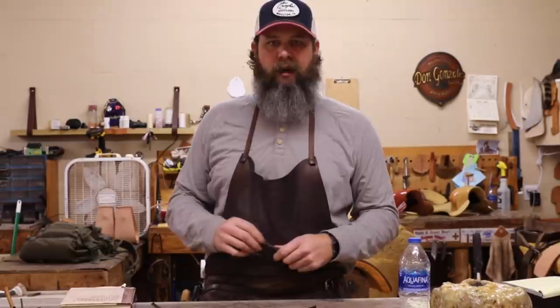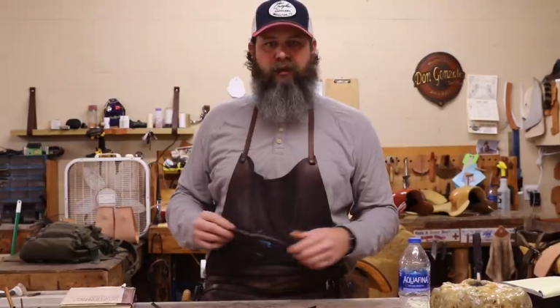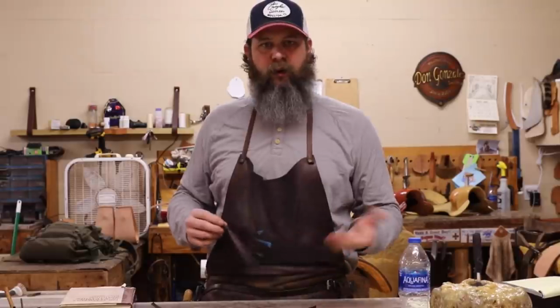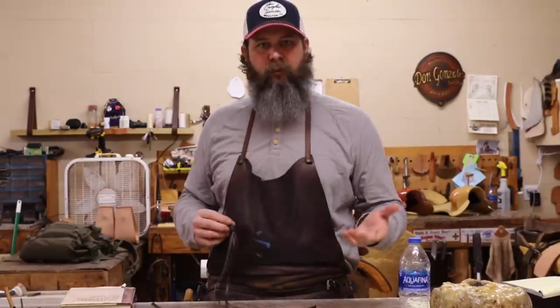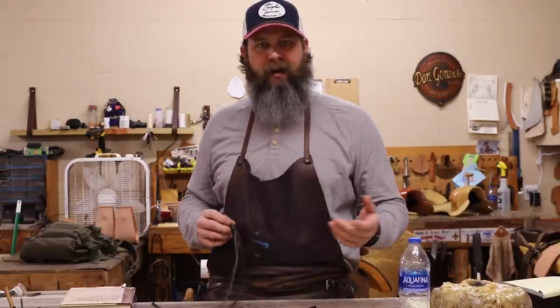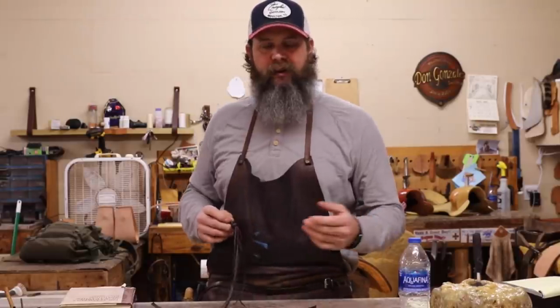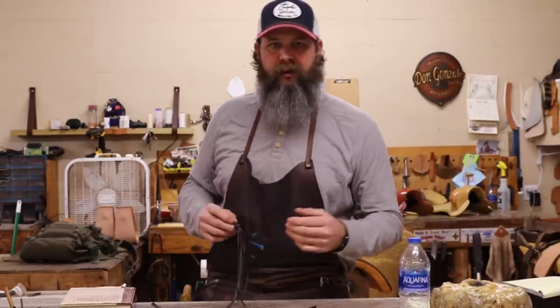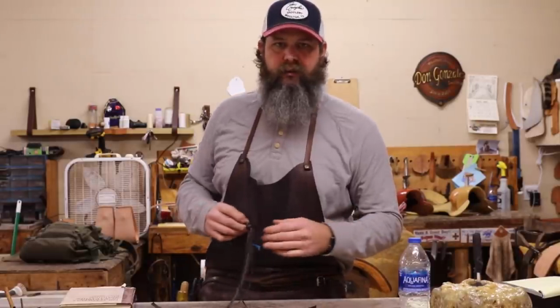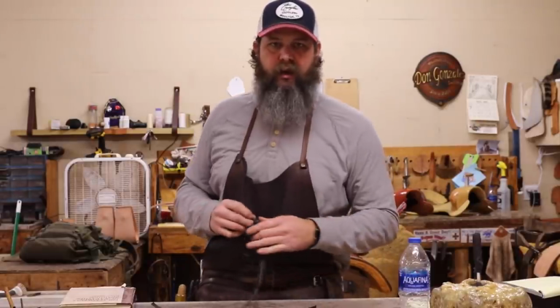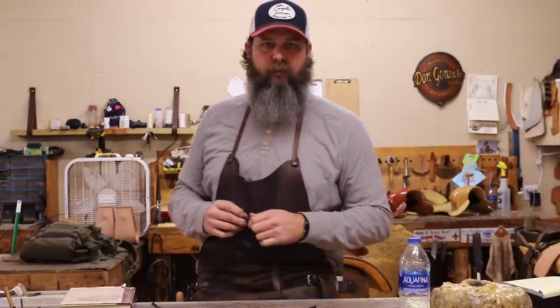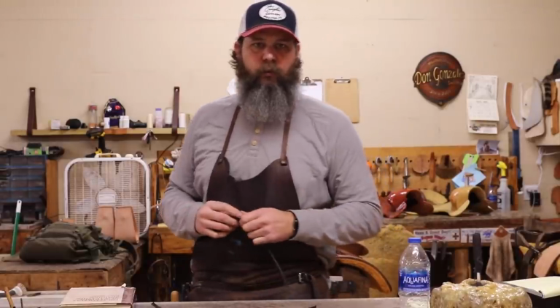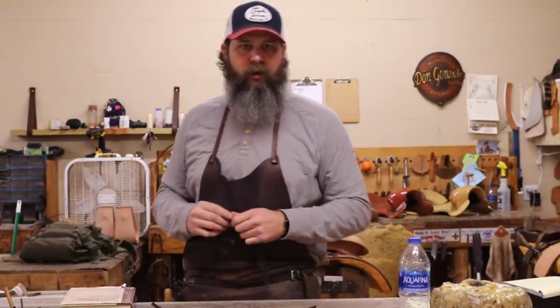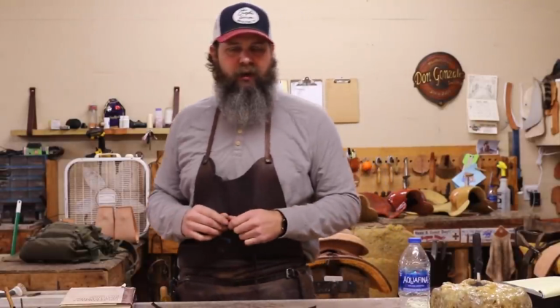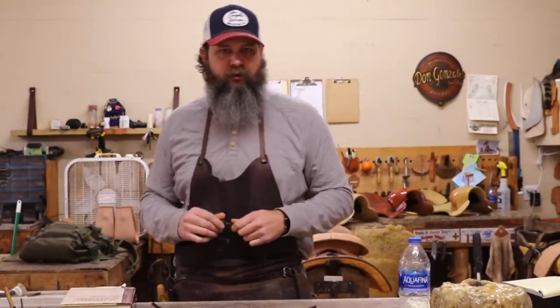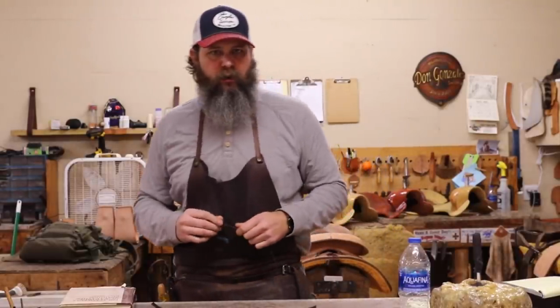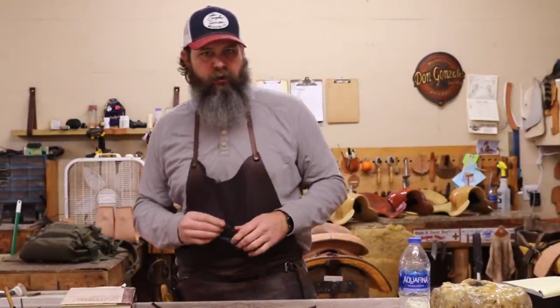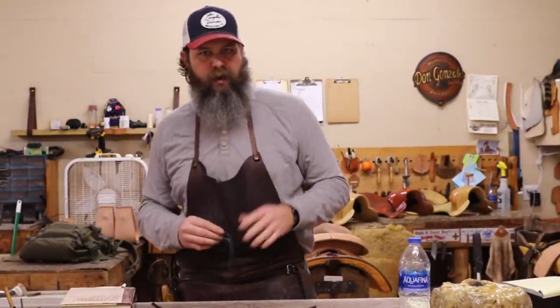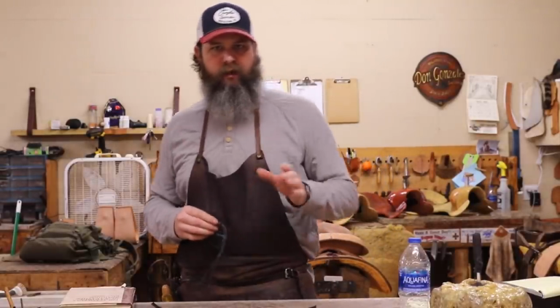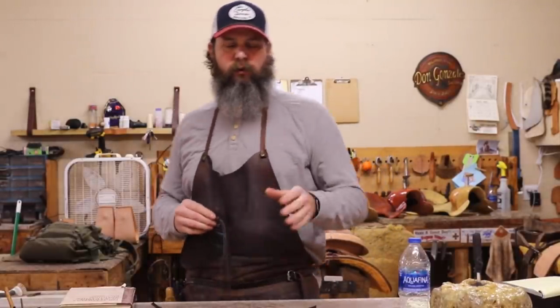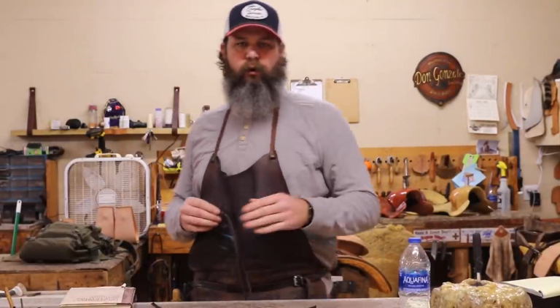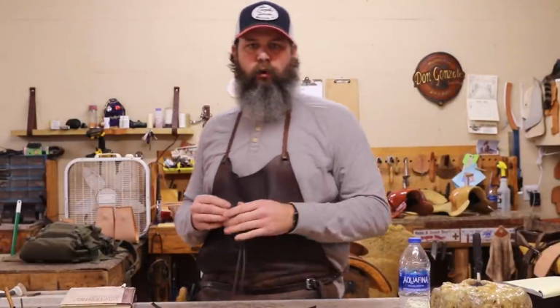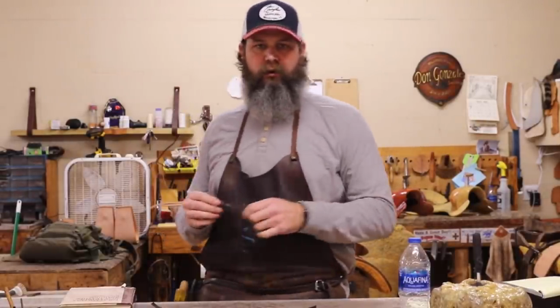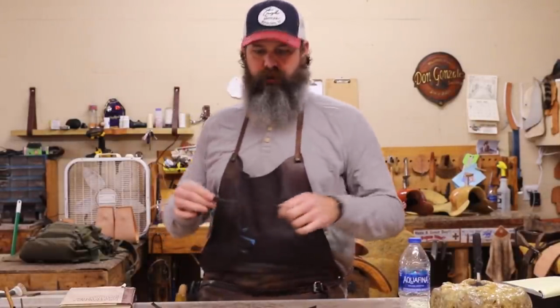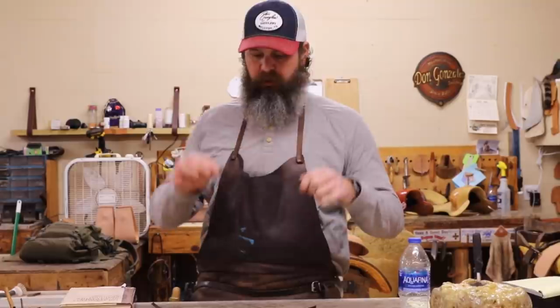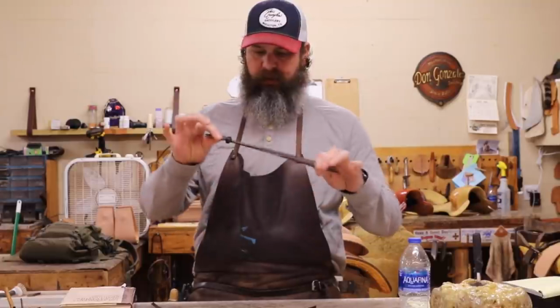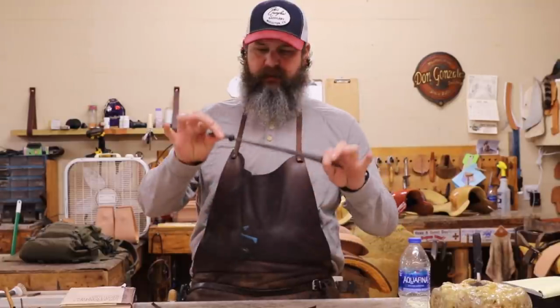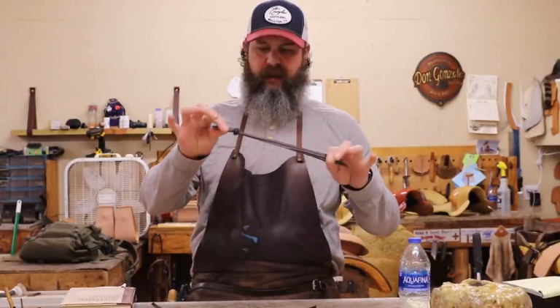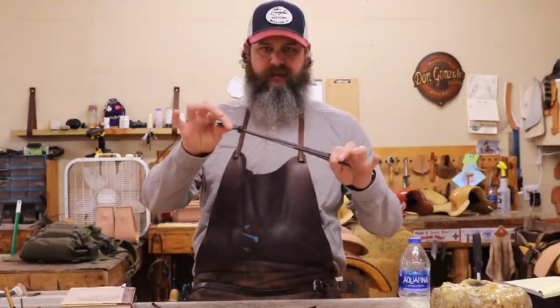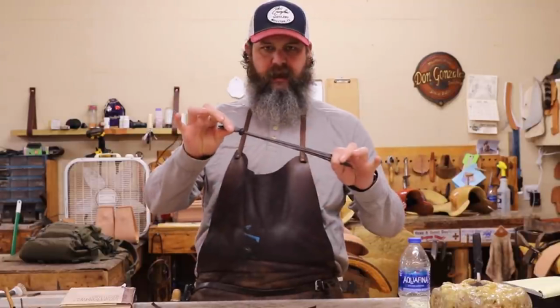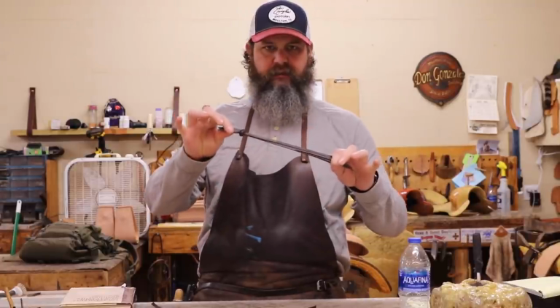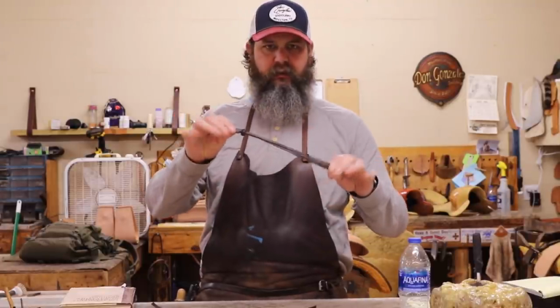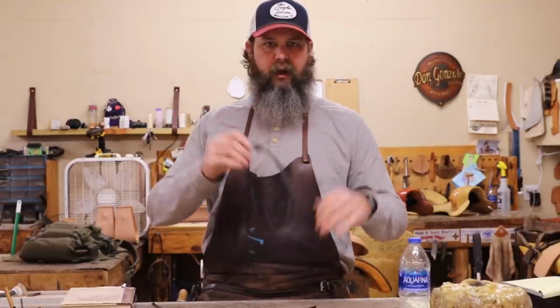Hi guys, welcome back. I'm here in the shop this morning and I just wanted to do a quick video to show you how to tie this tassel knot.